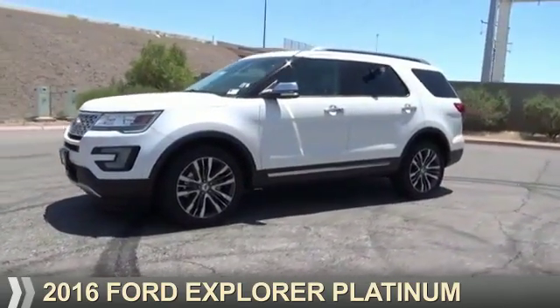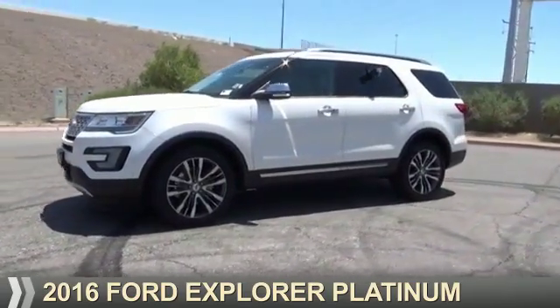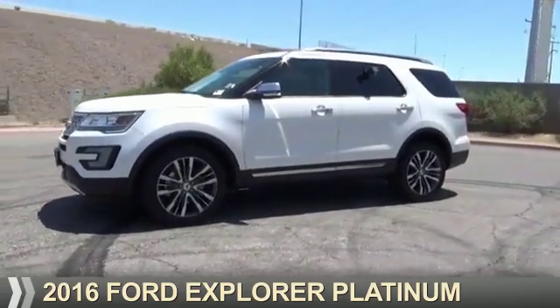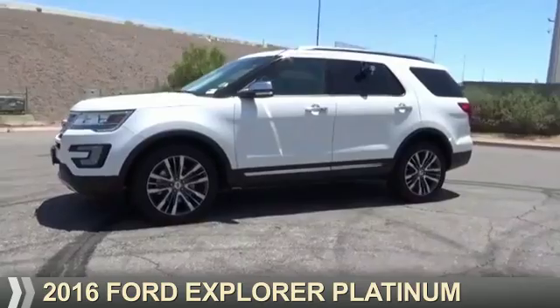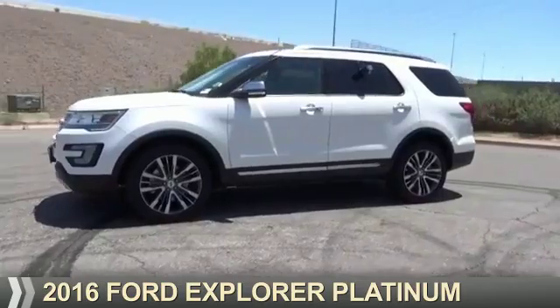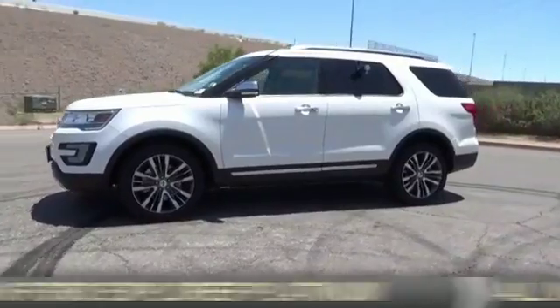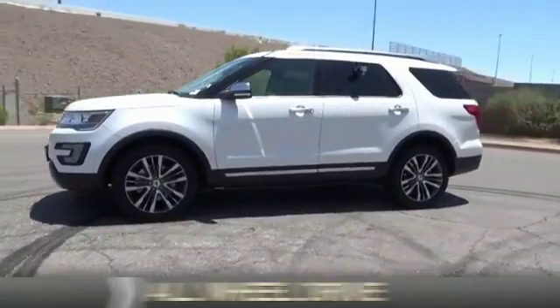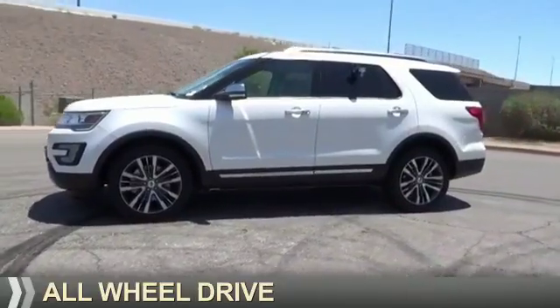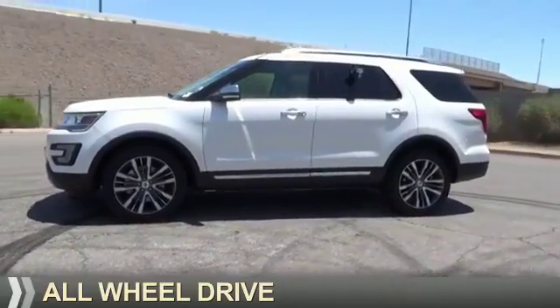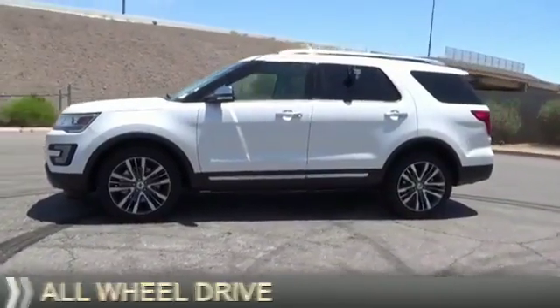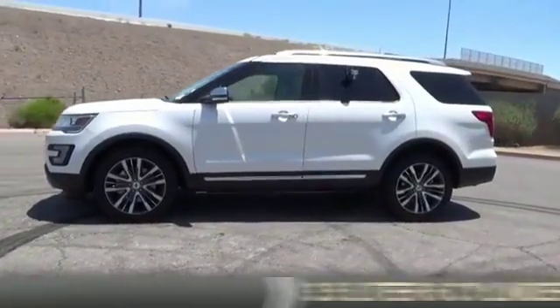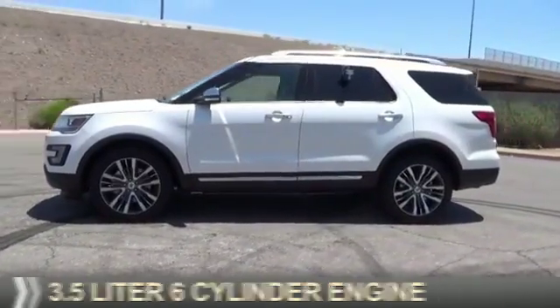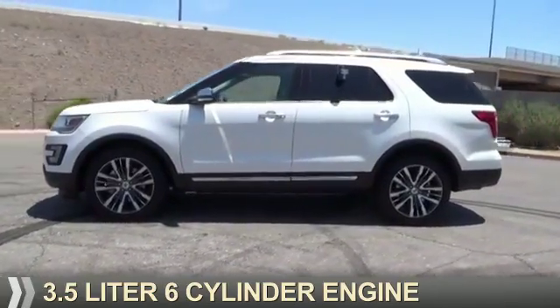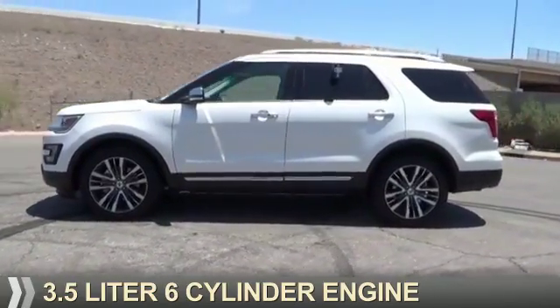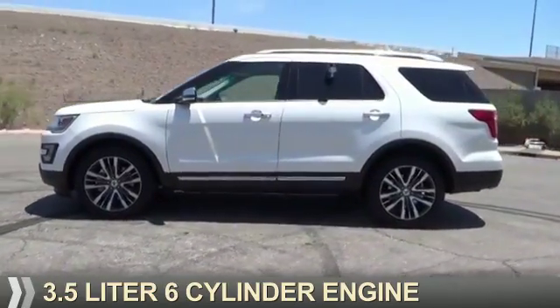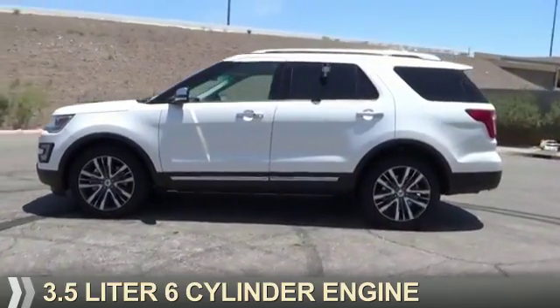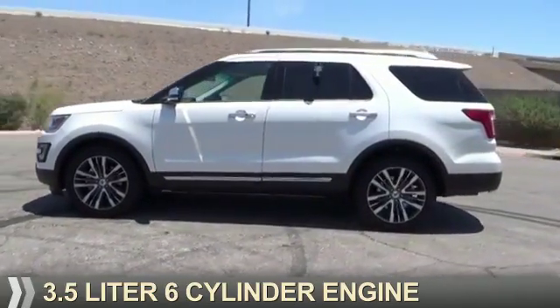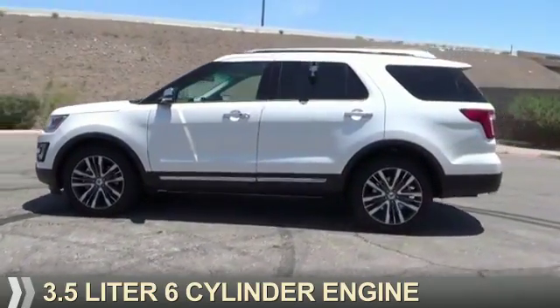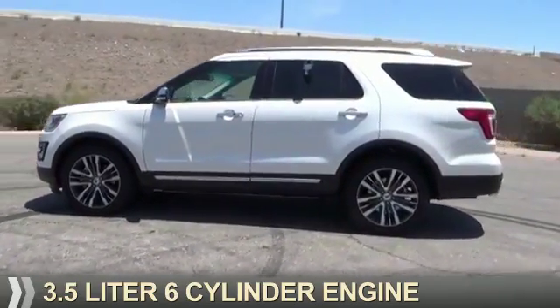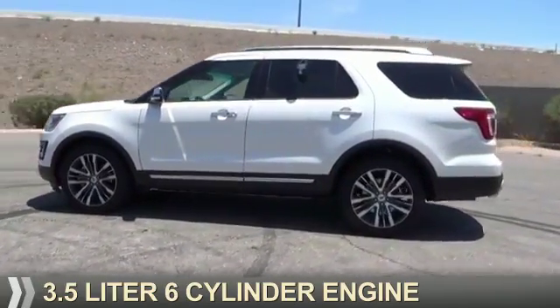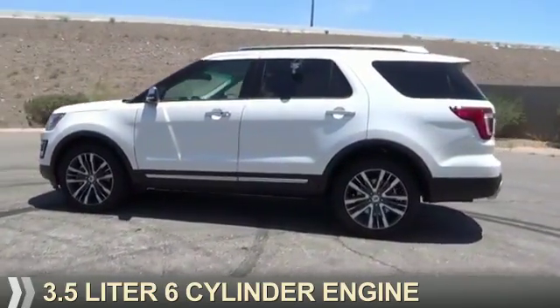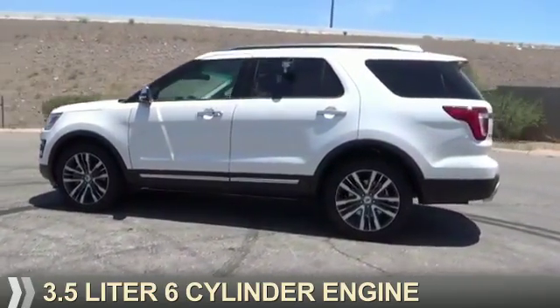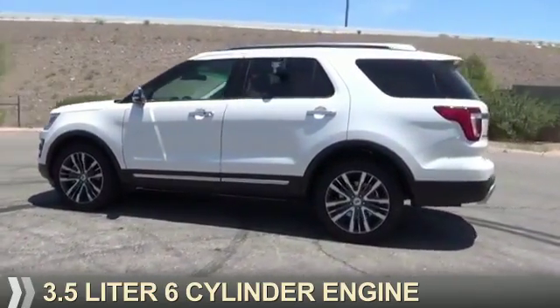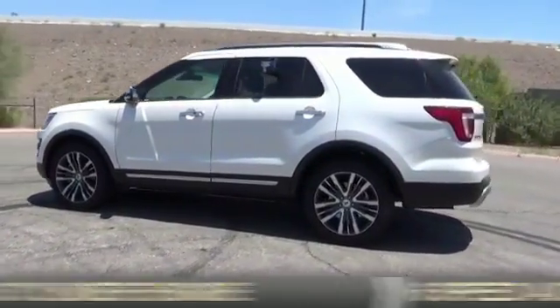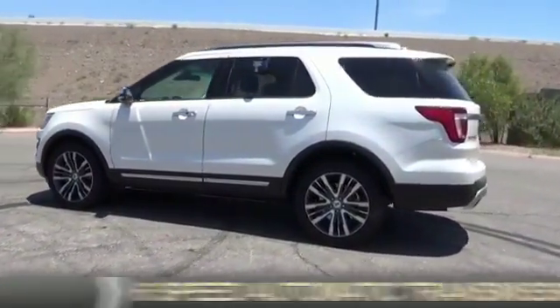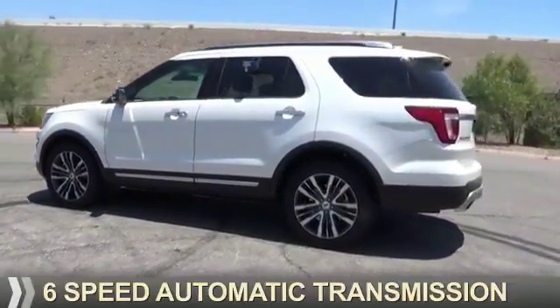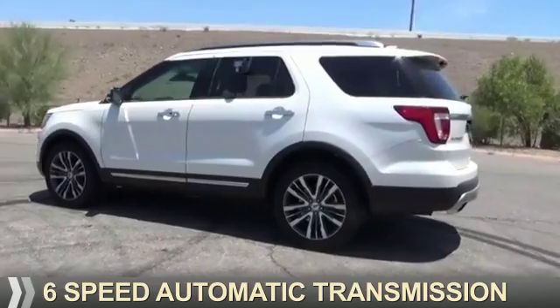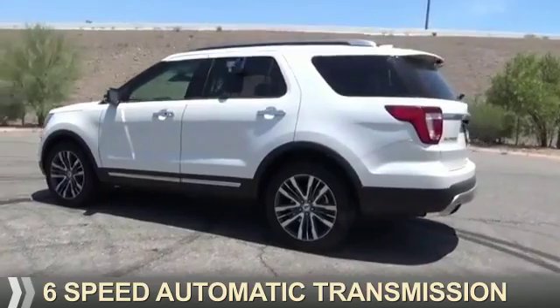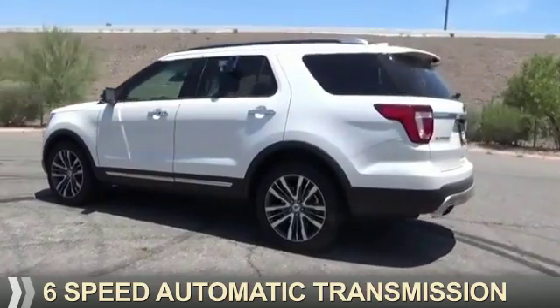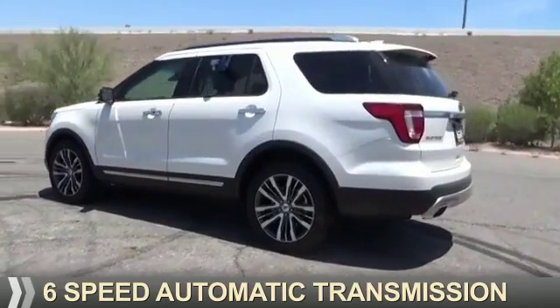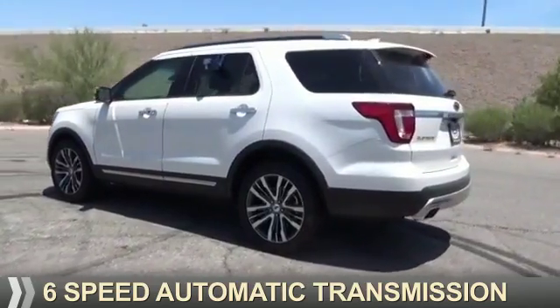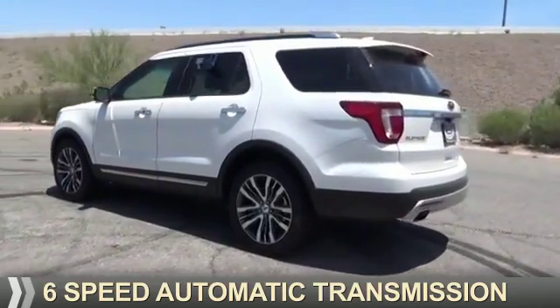It's powered by all-wheel drive, a 3.5 liter 6-cylinder engine, and a 6-speed automatic transmission.